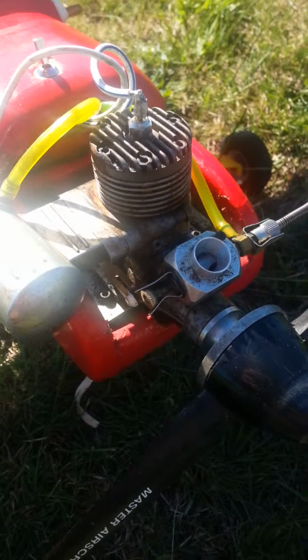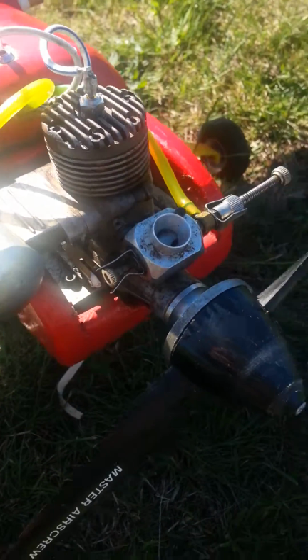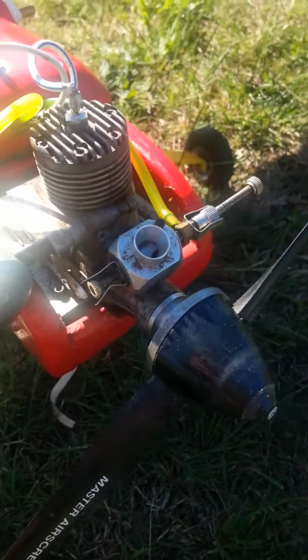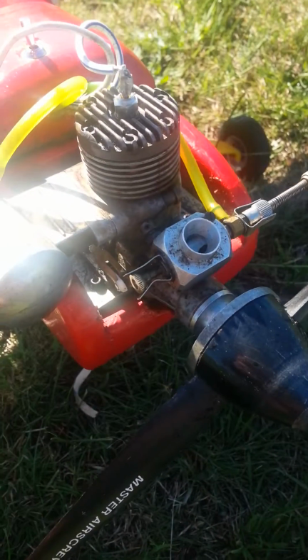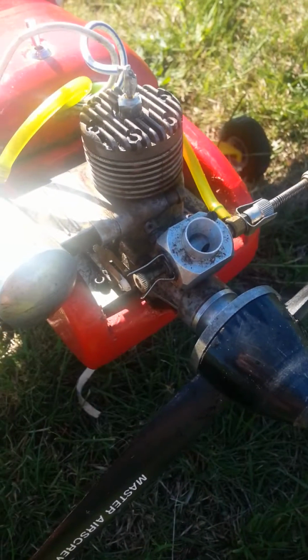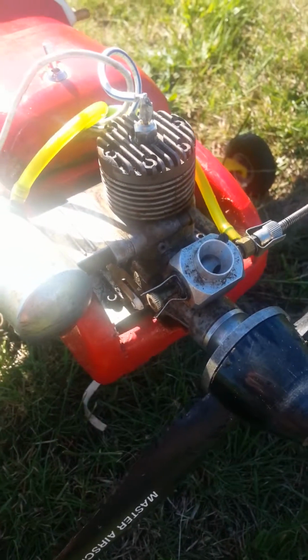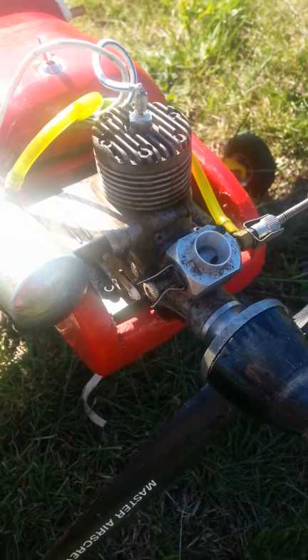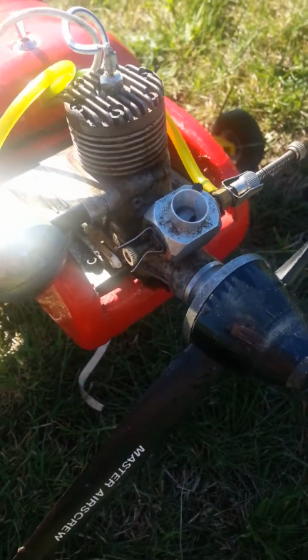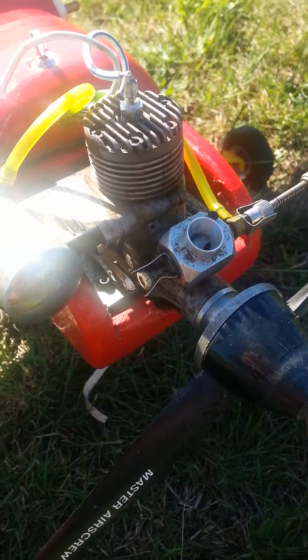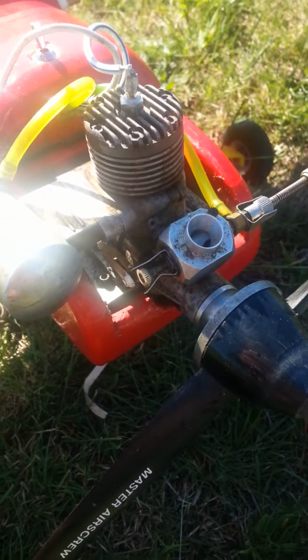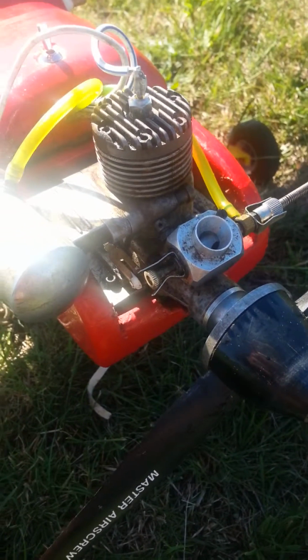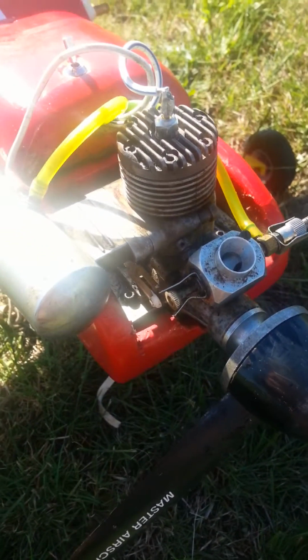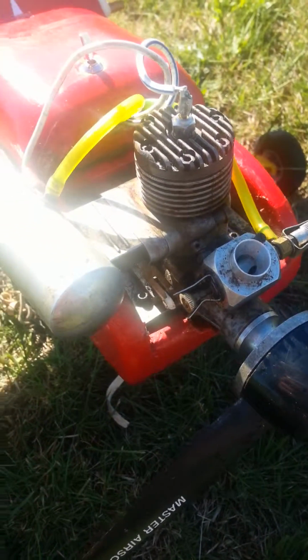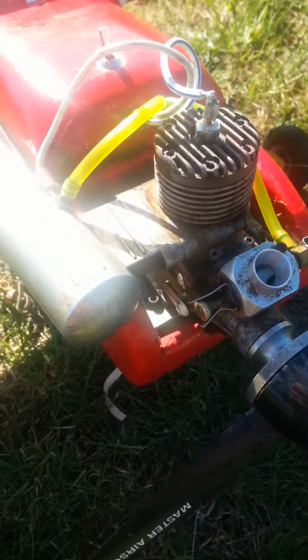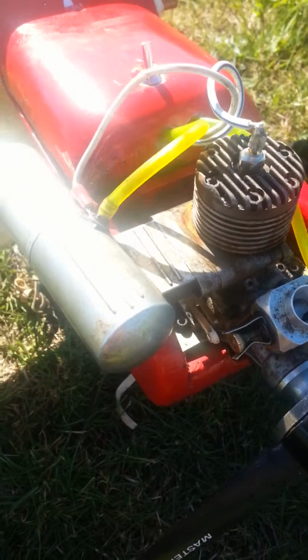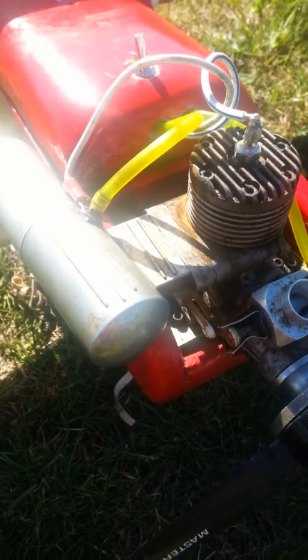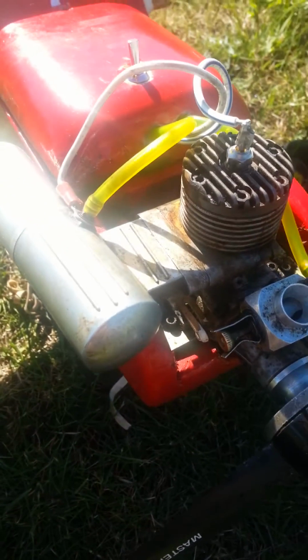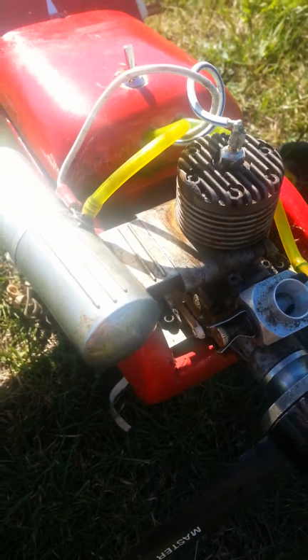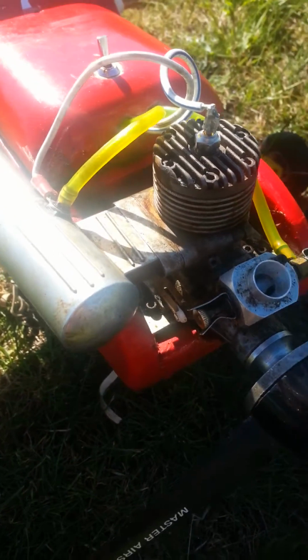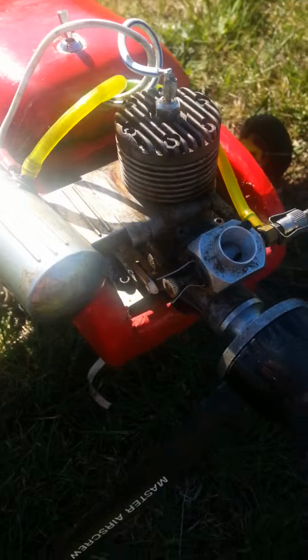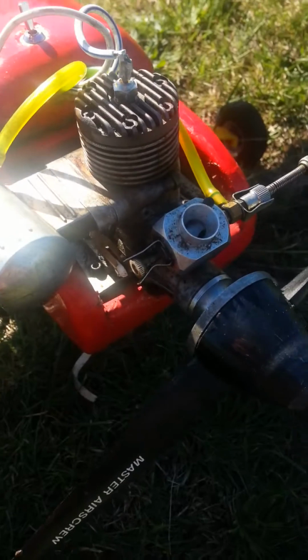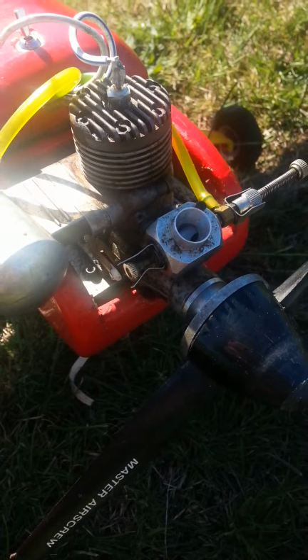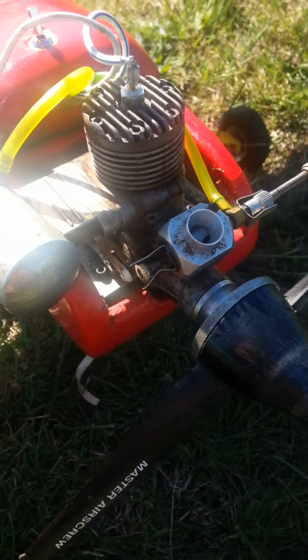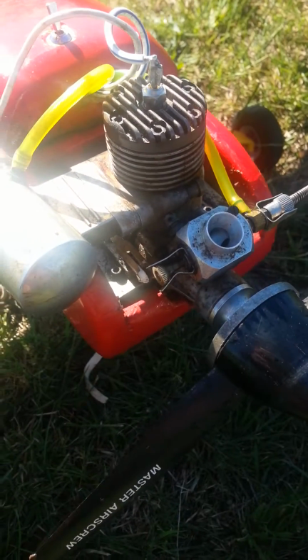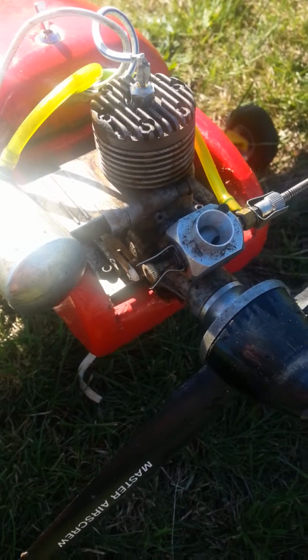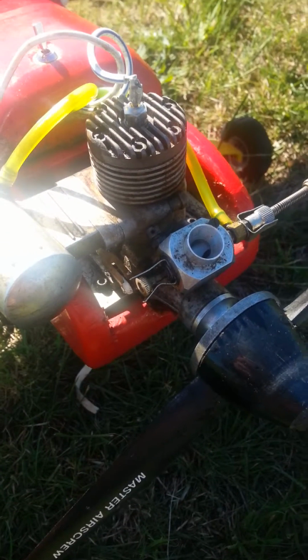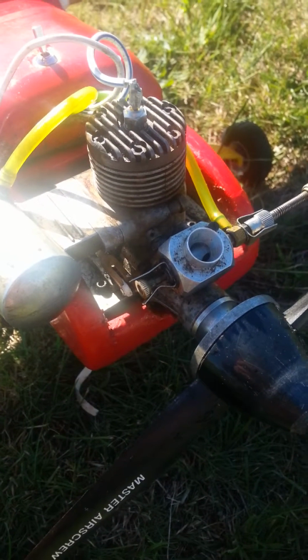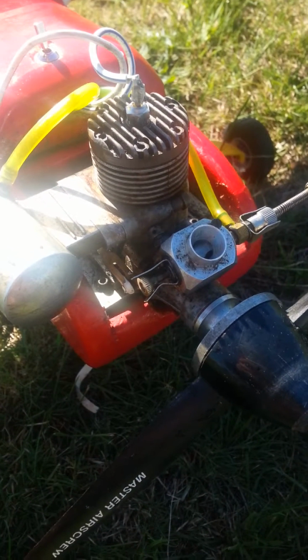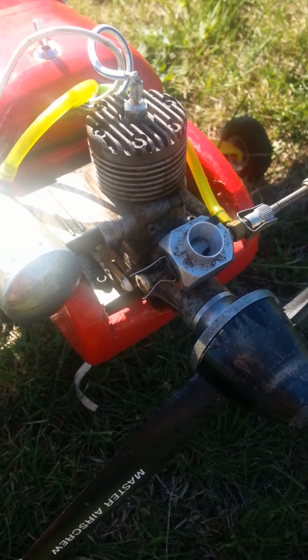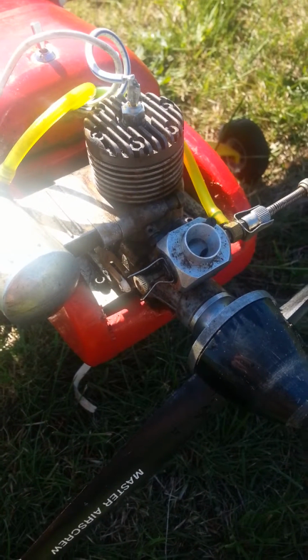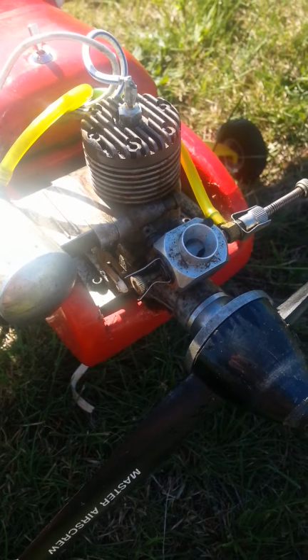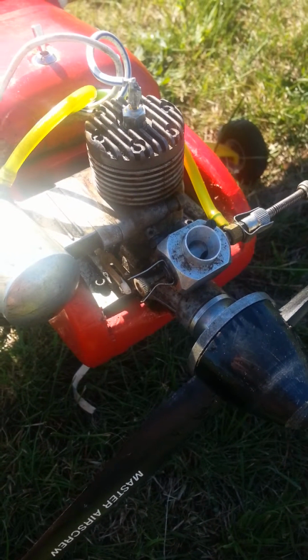It flew exceptionally well. I'm a little bit surprised — it never ran that well on methanol, funnily enough.